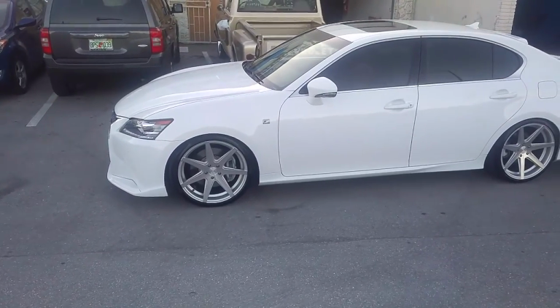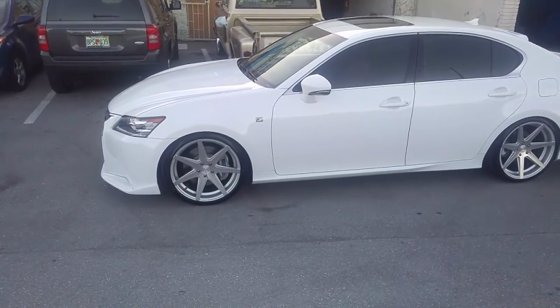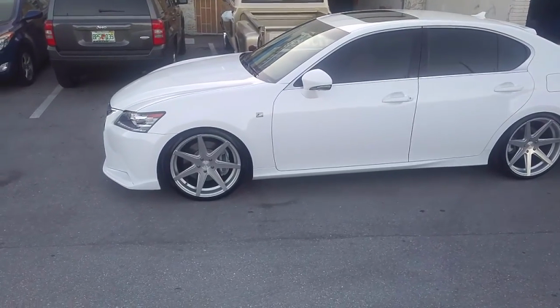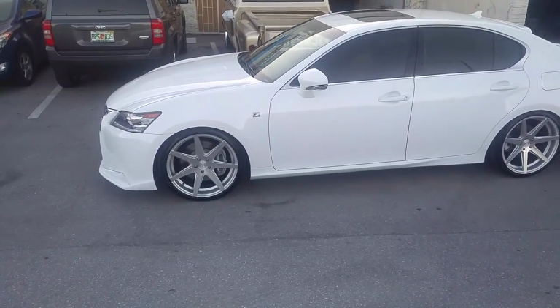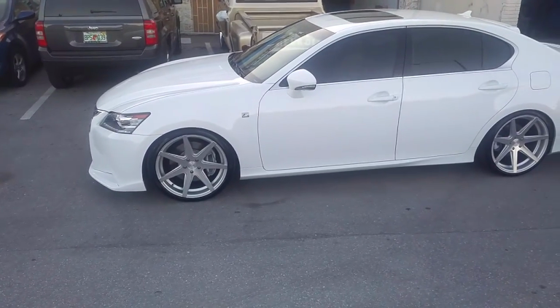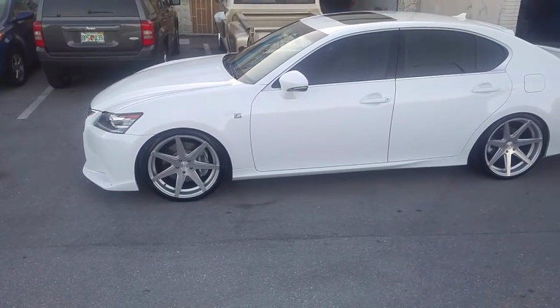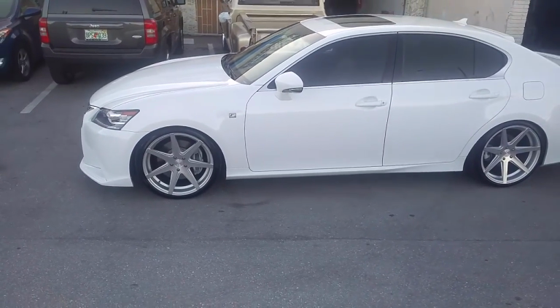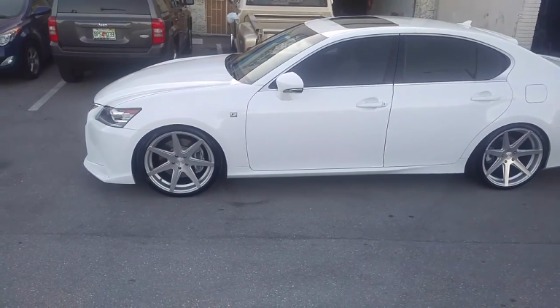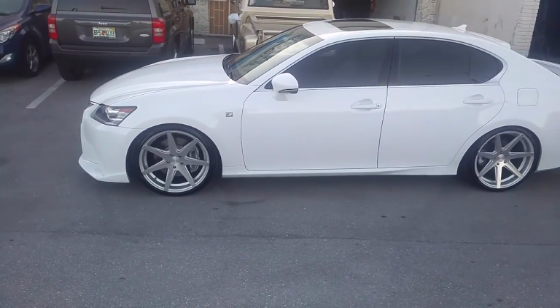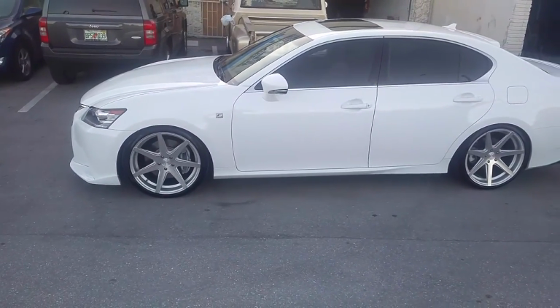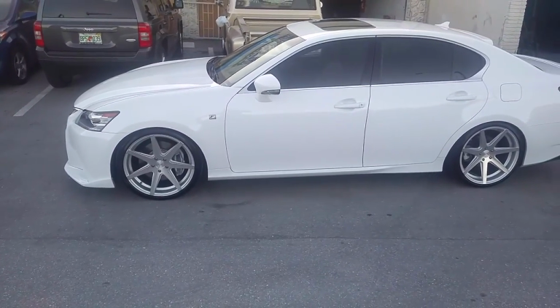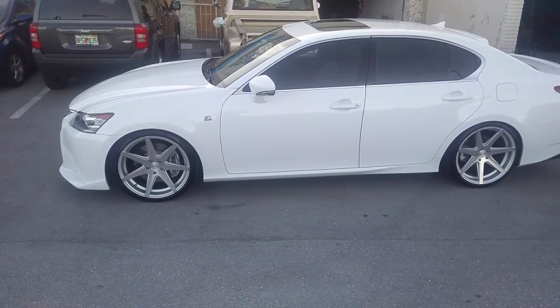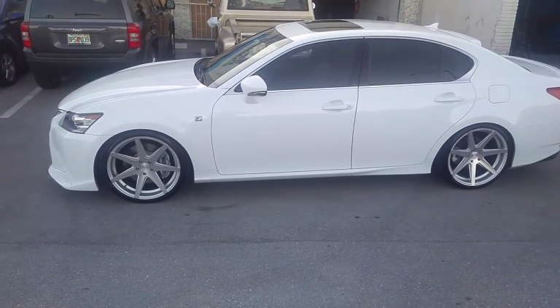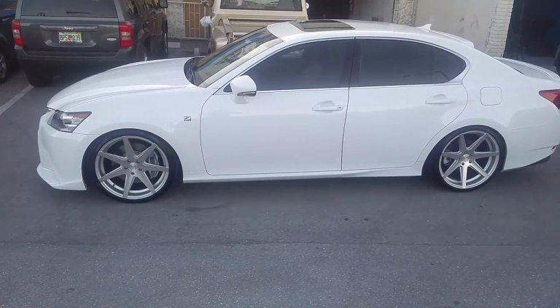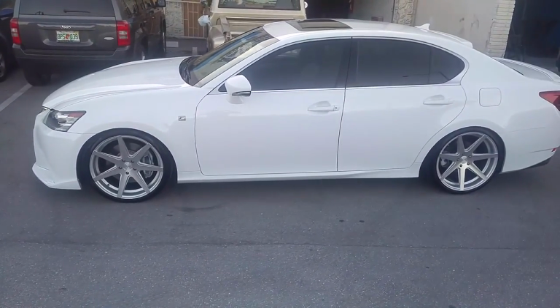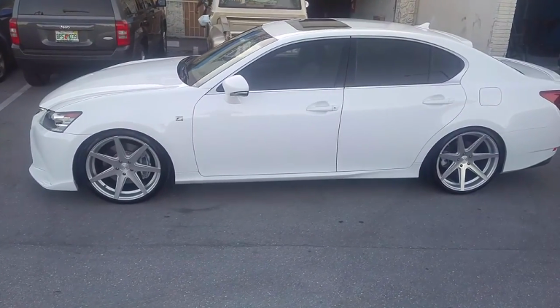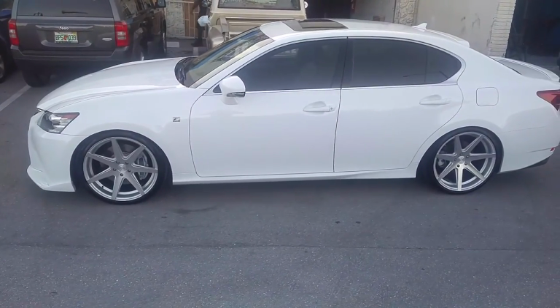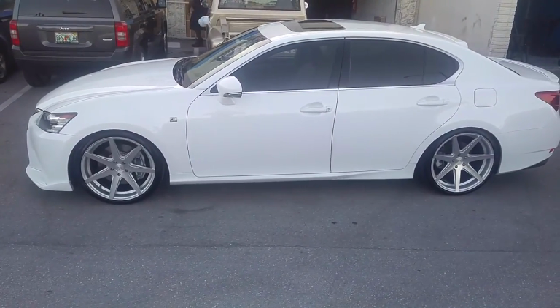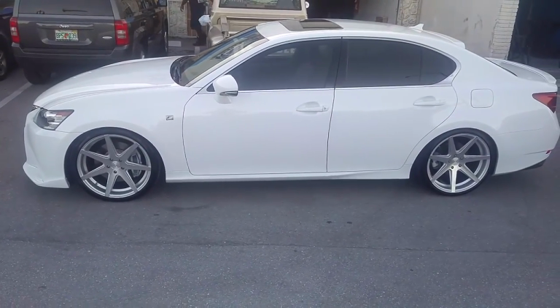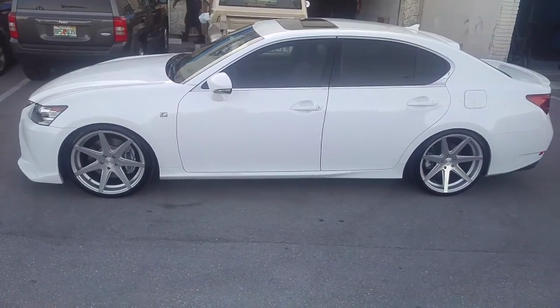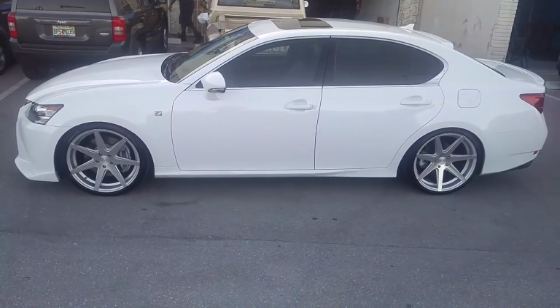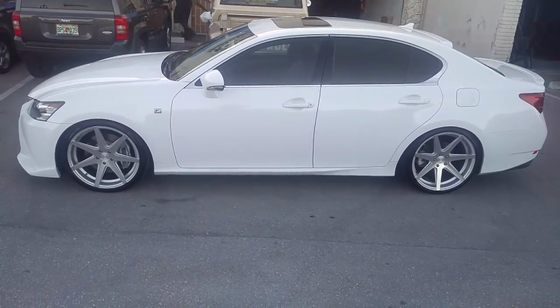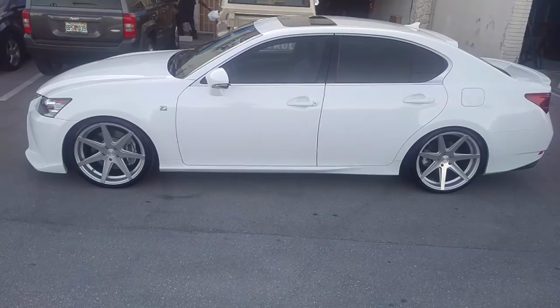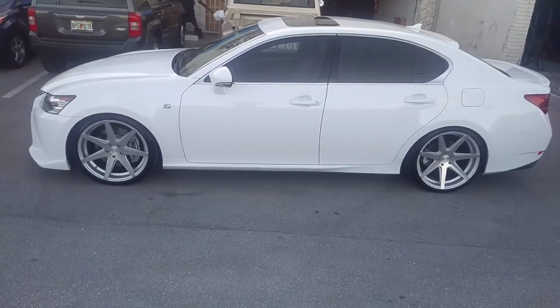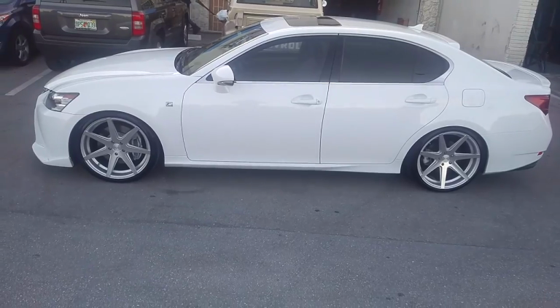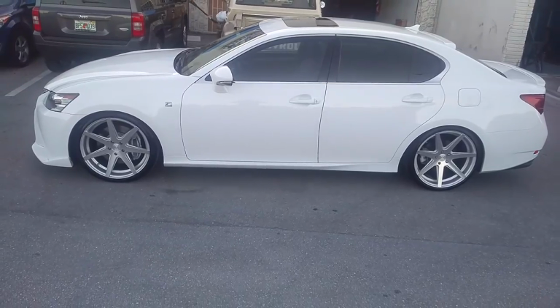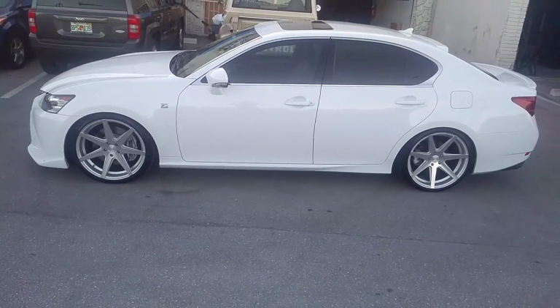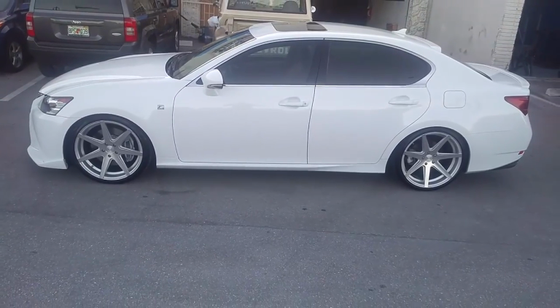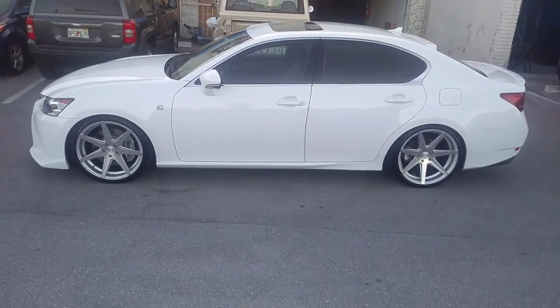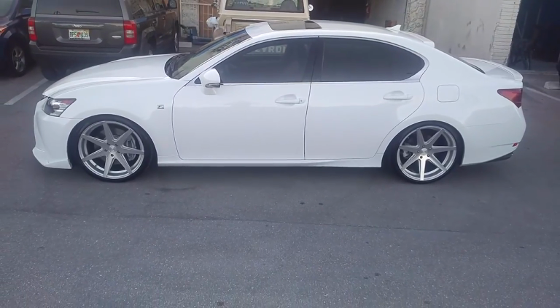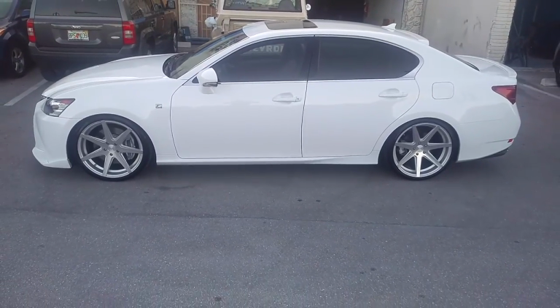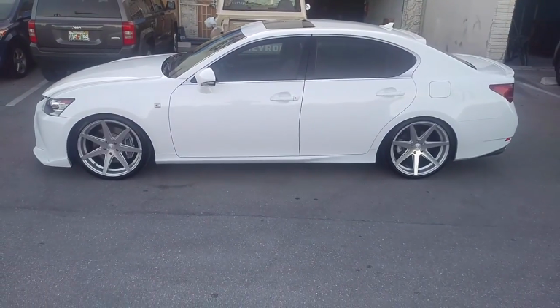Came out really nice on this car, looks great. The lowering springs bring everything together.